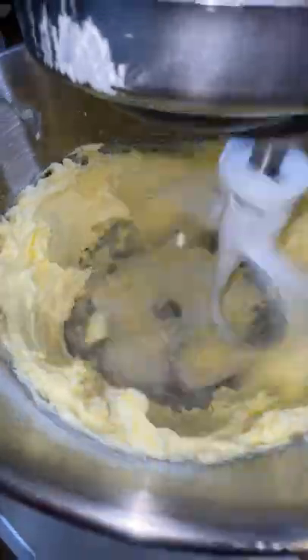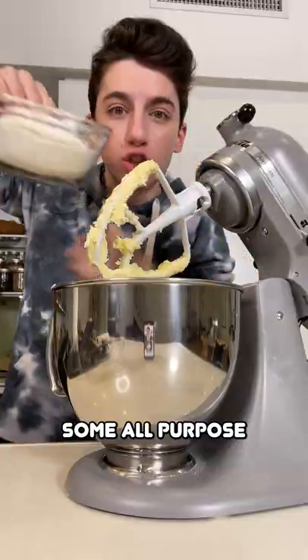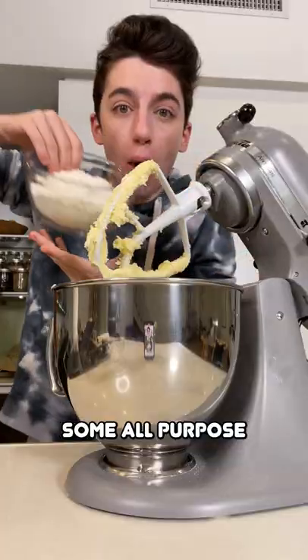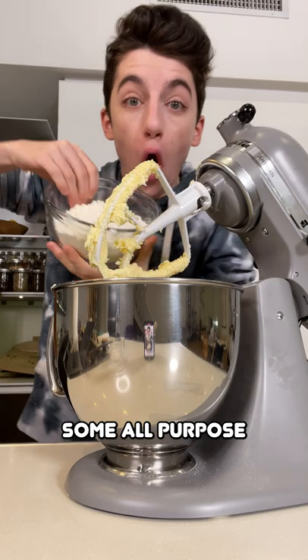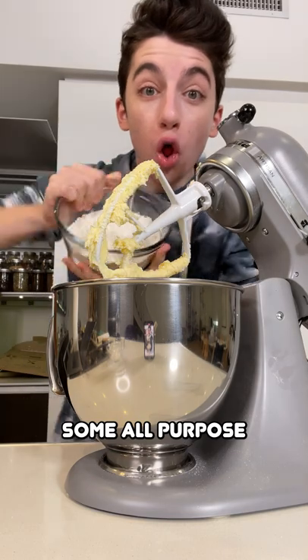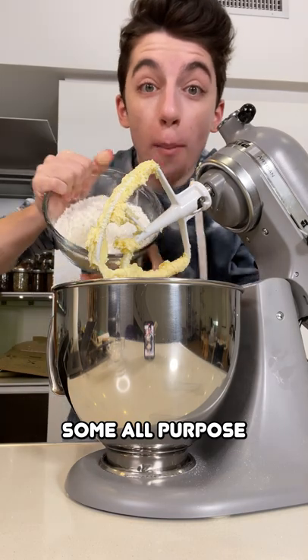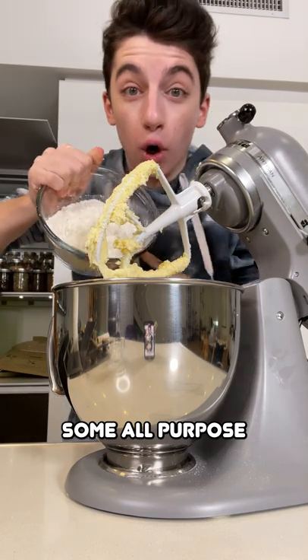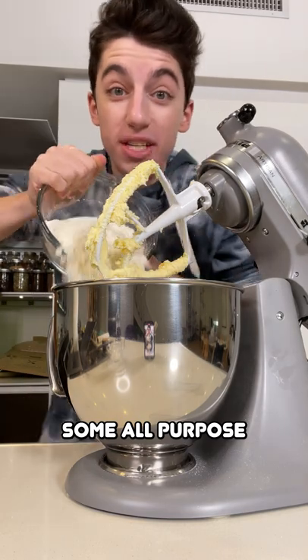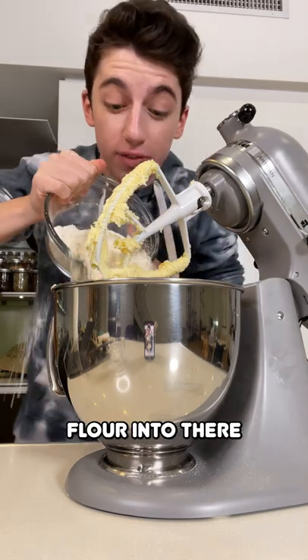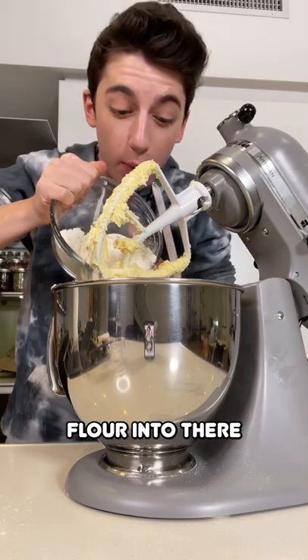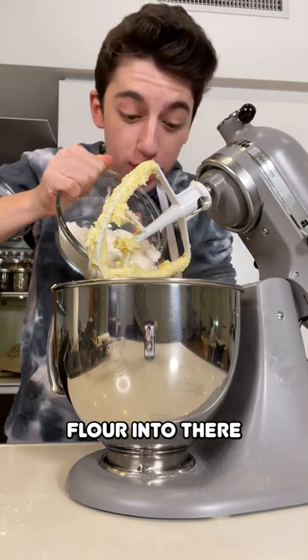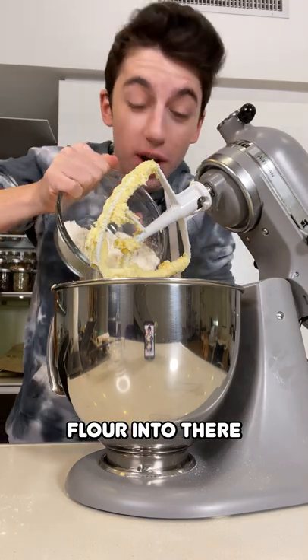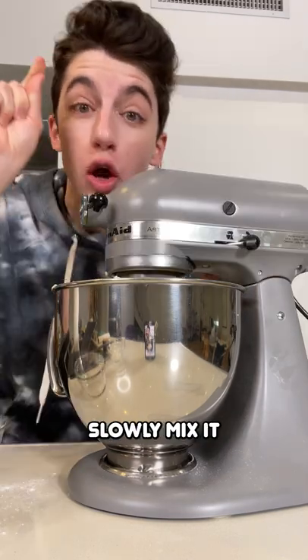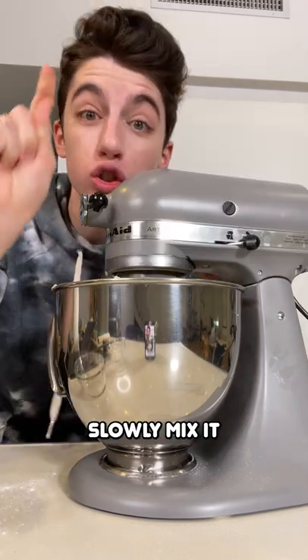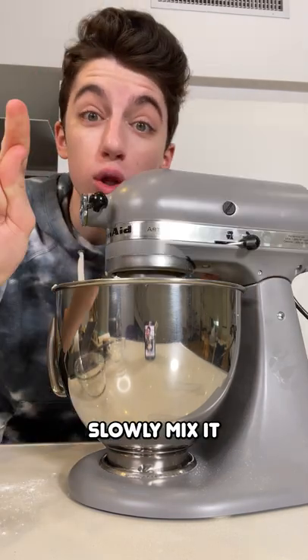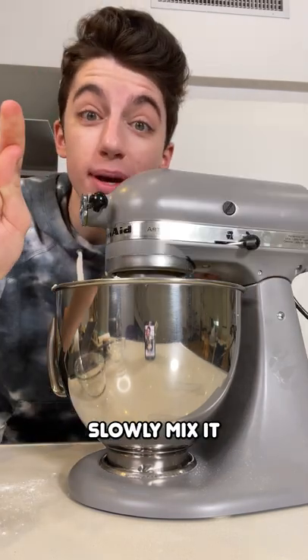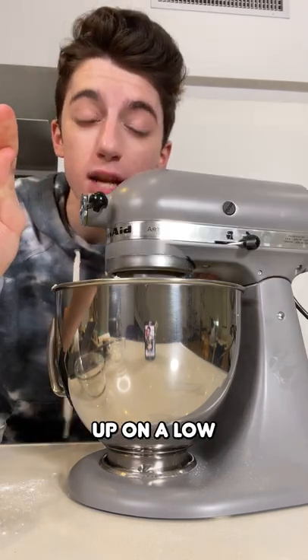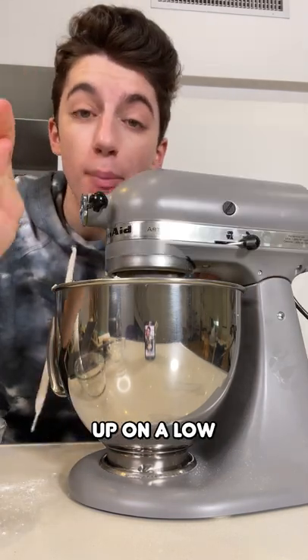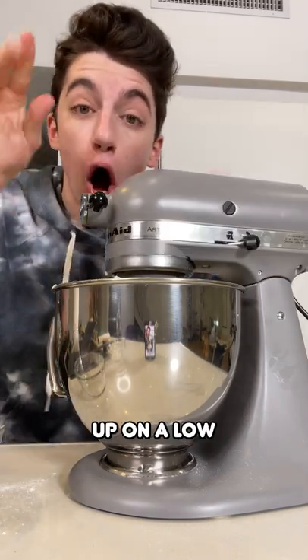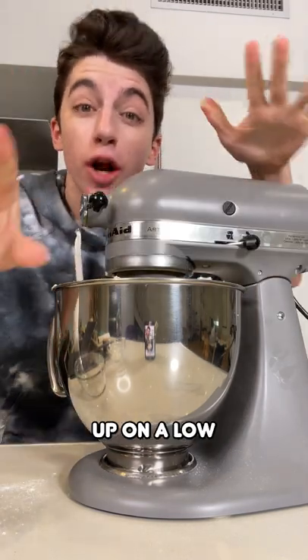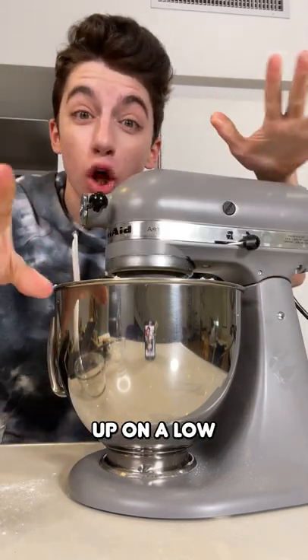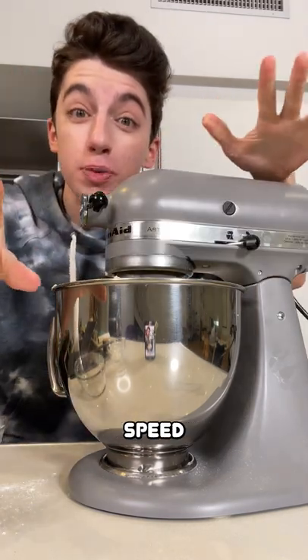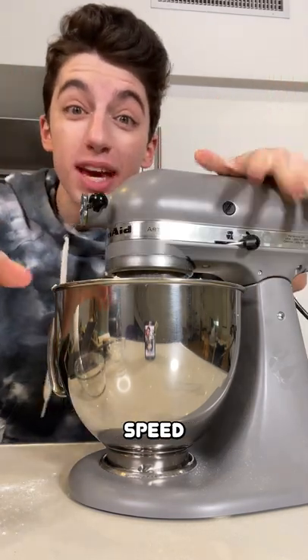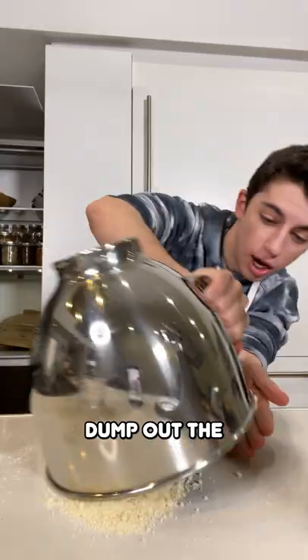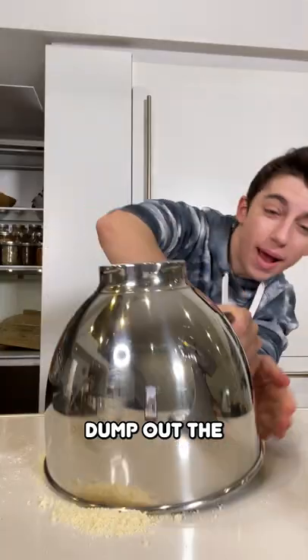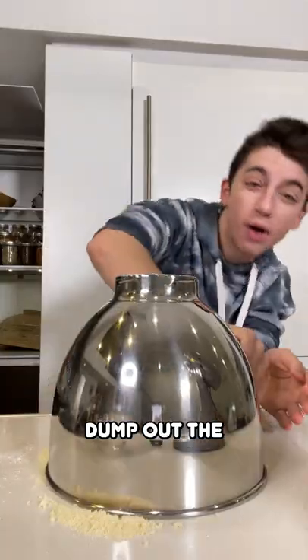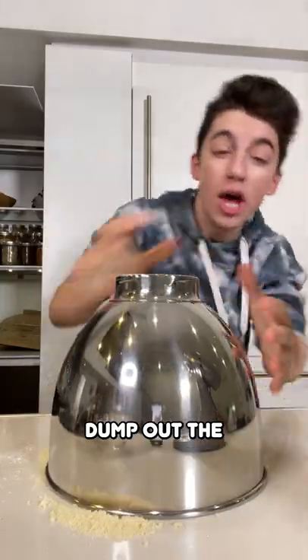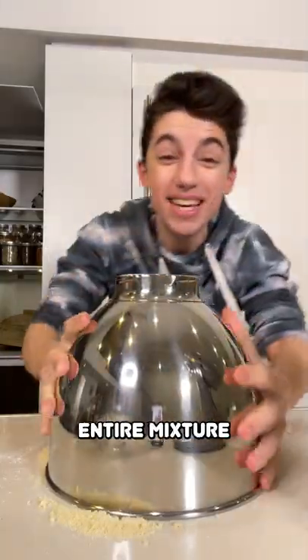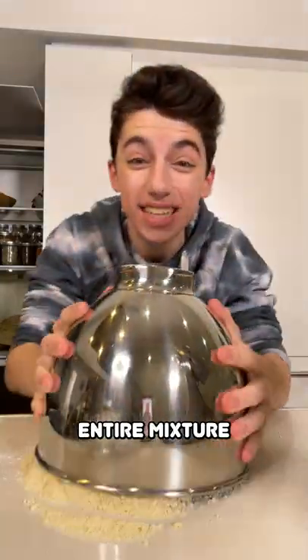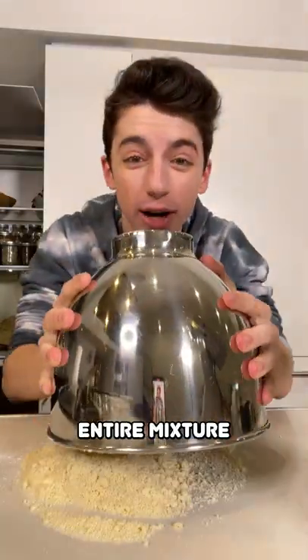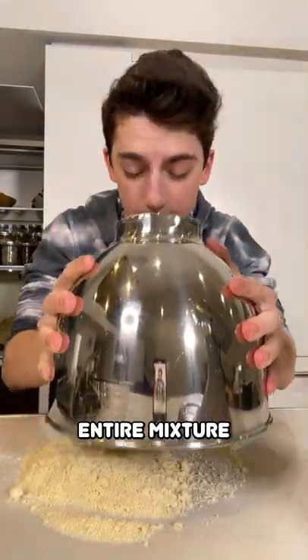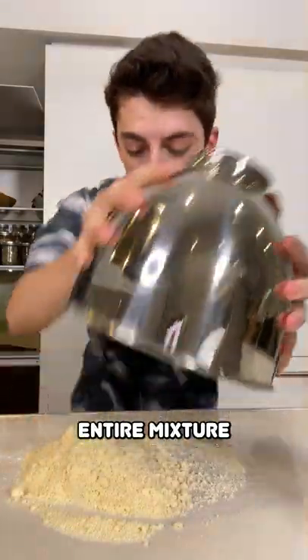Add some all-purpose flour into there and slowly mix it up on a low speed, then dump out the entire mixture.